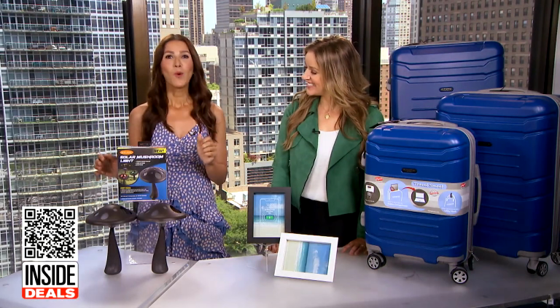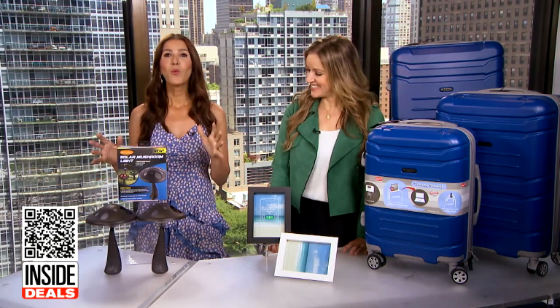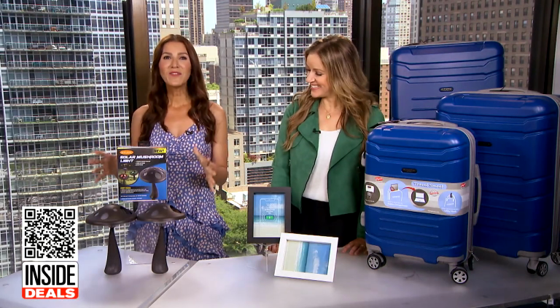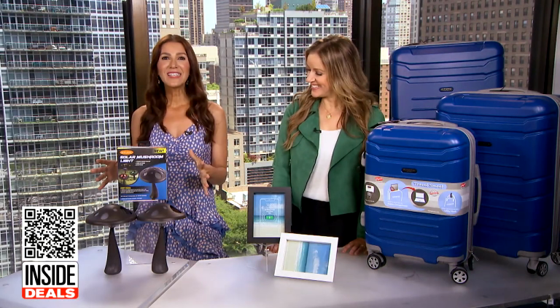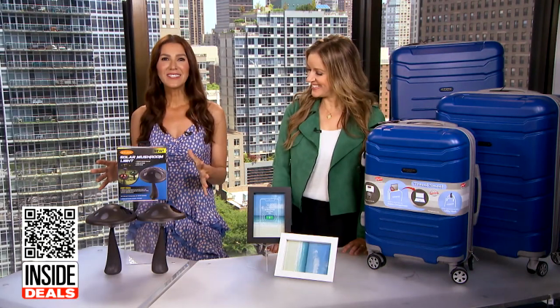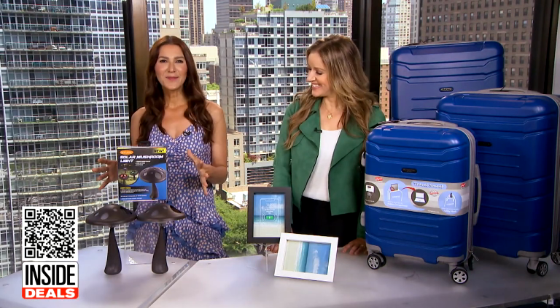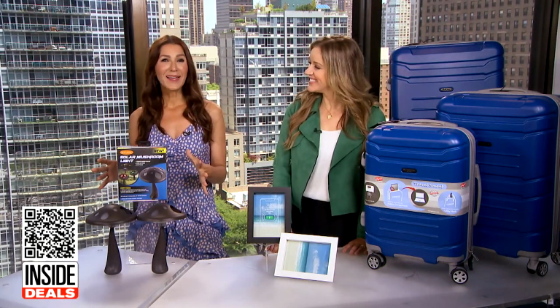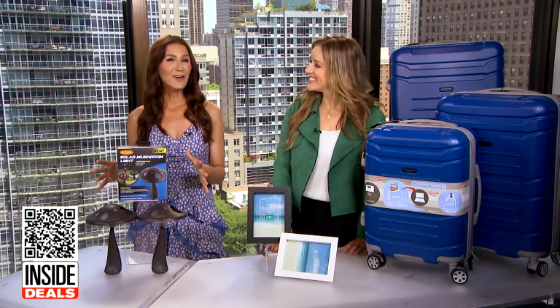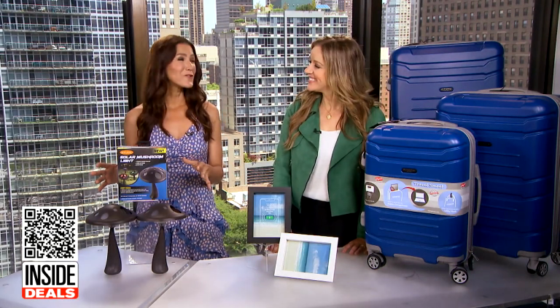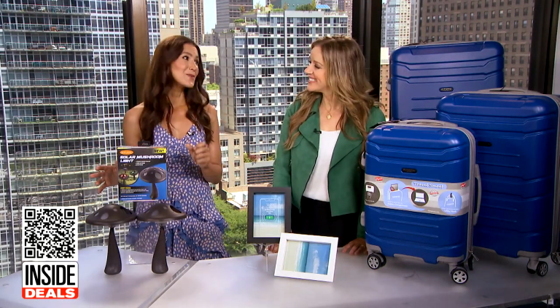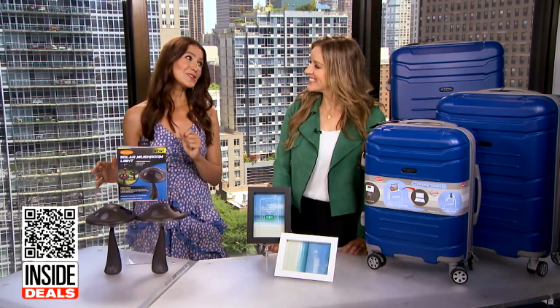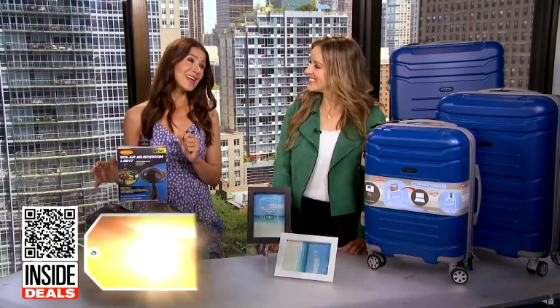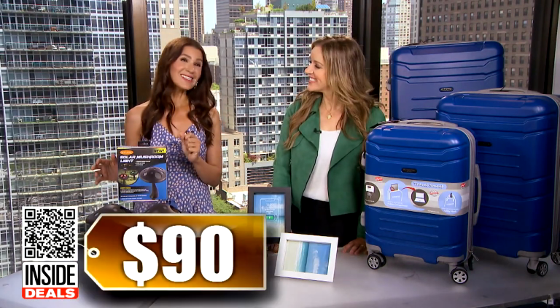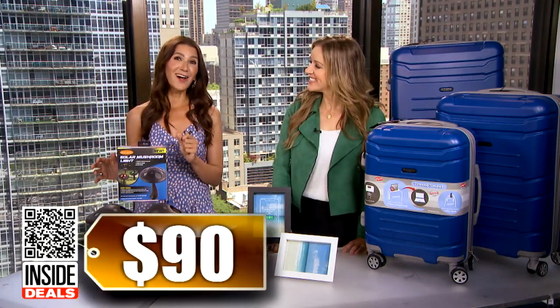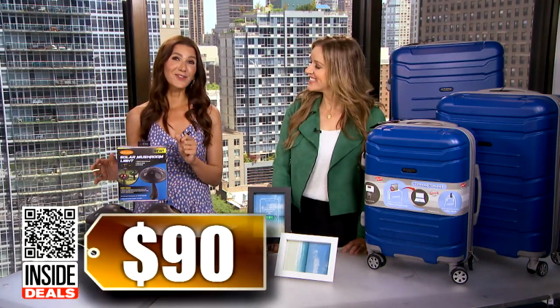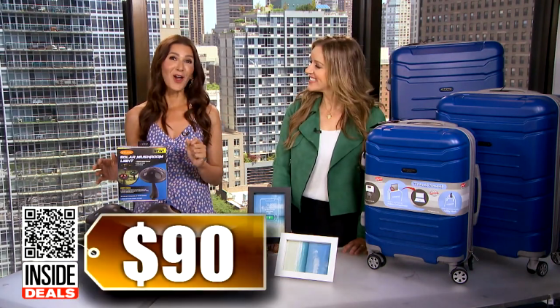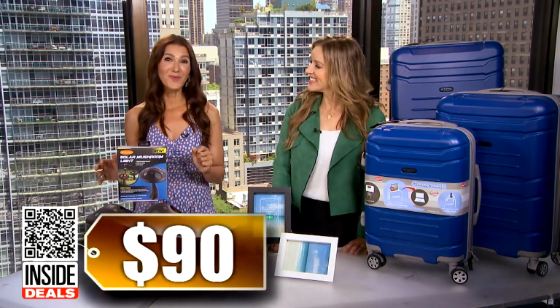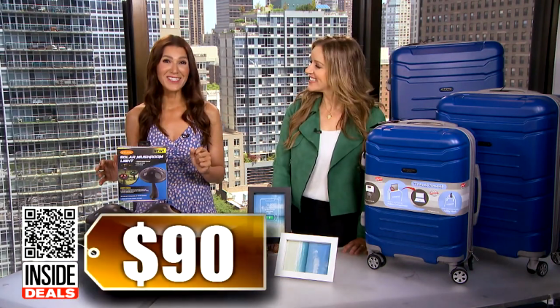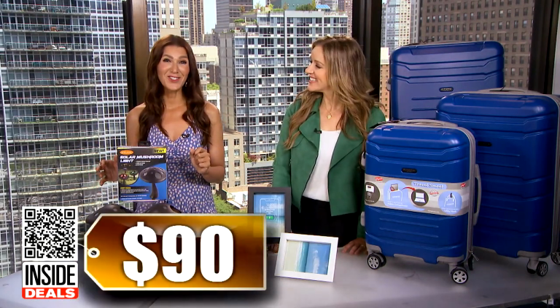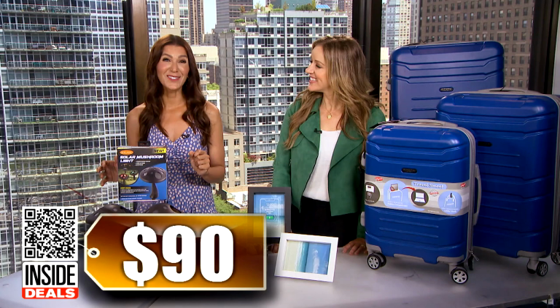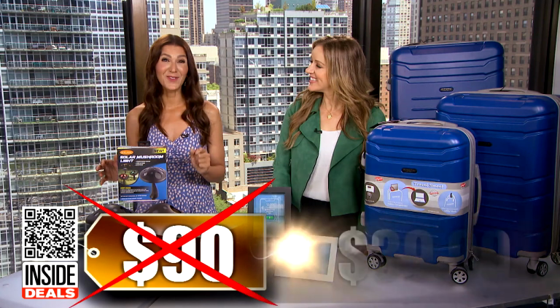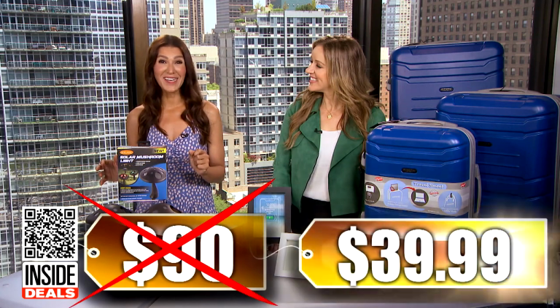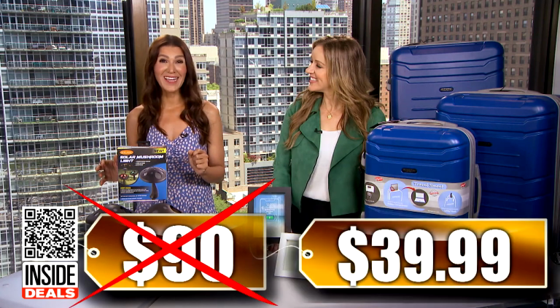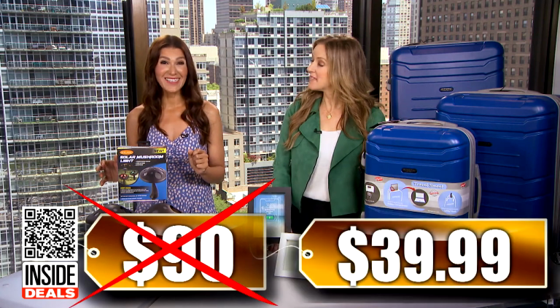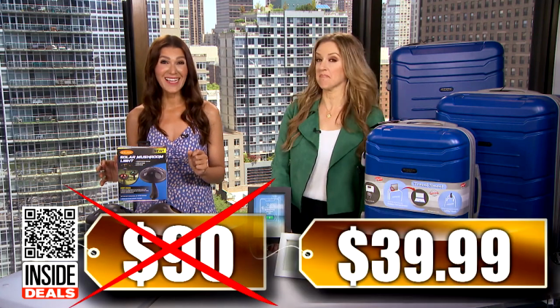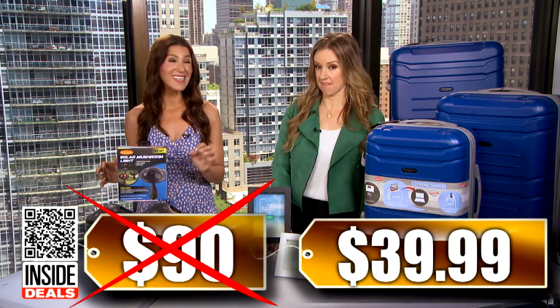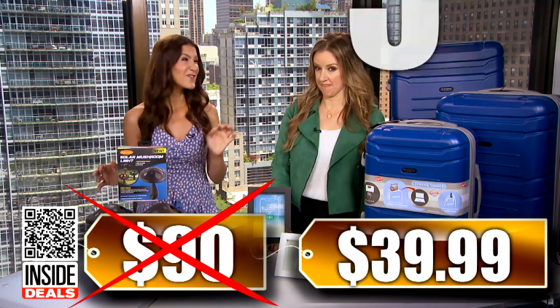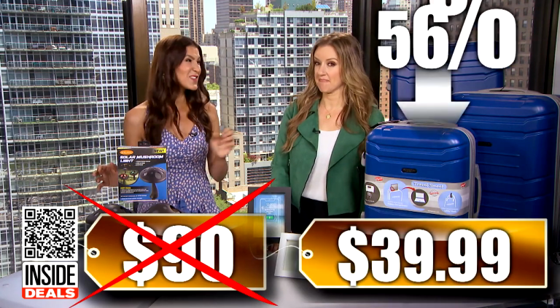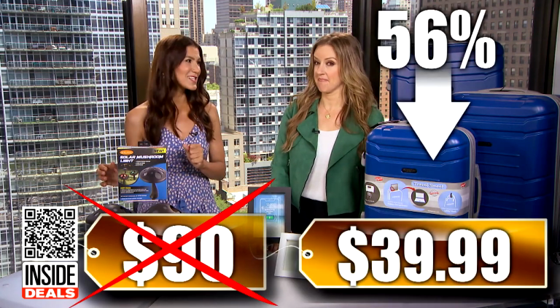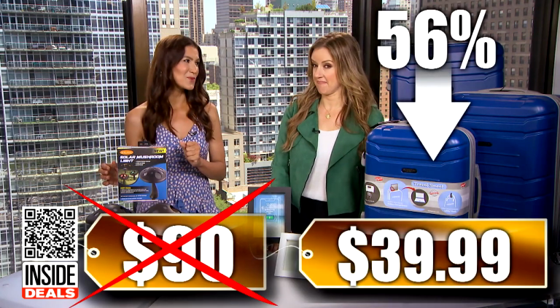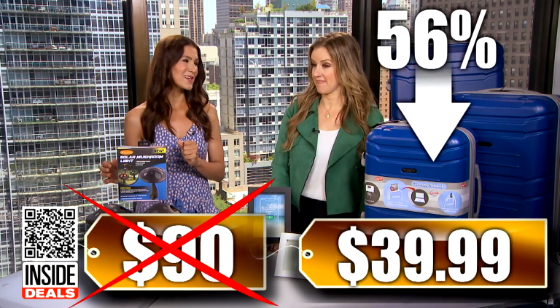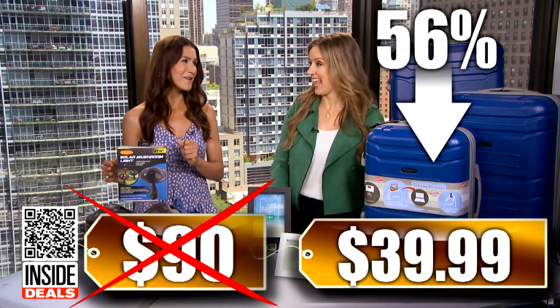We've seen the six-pack sell for as much as $90. Our price is just $39.99 — that's 56% off.